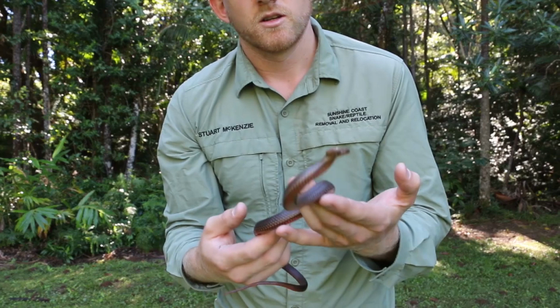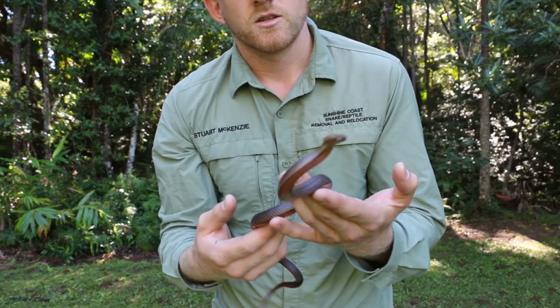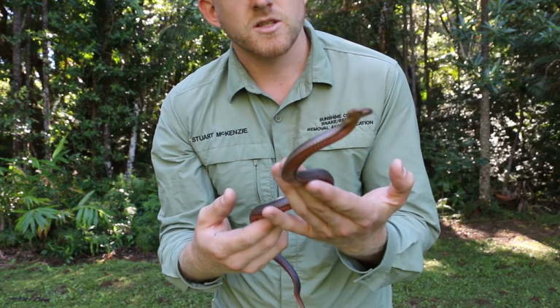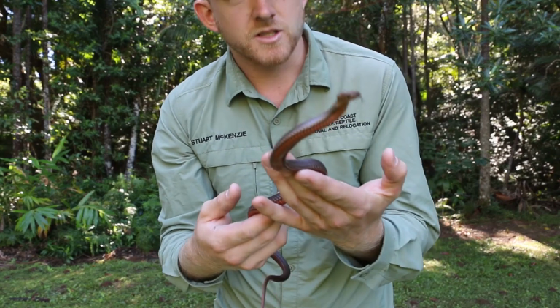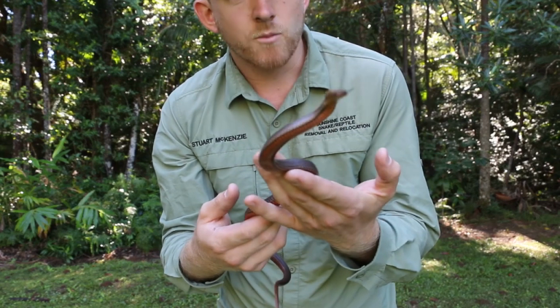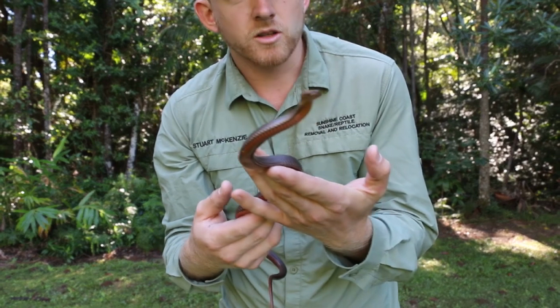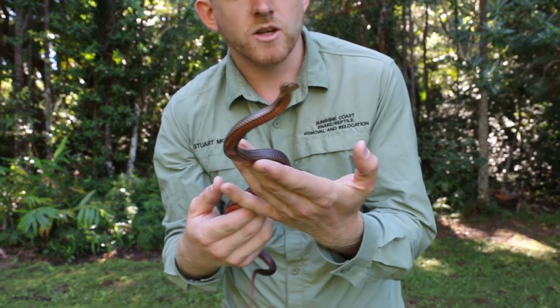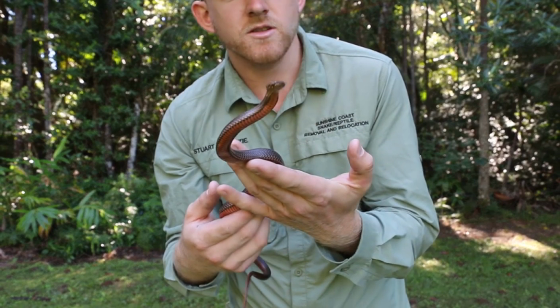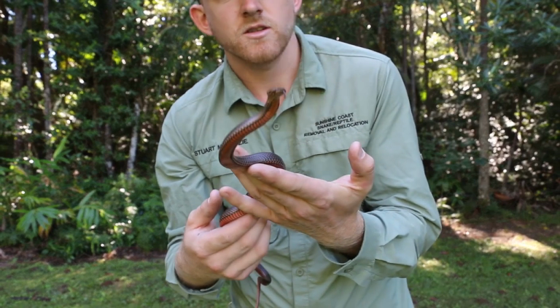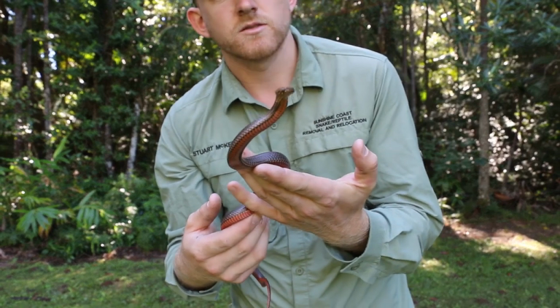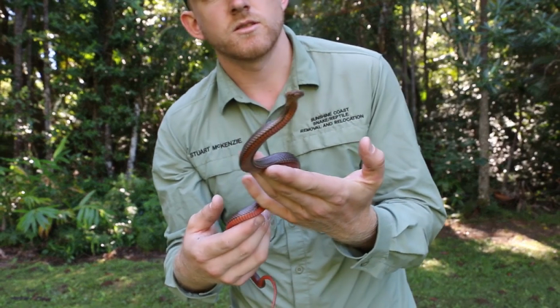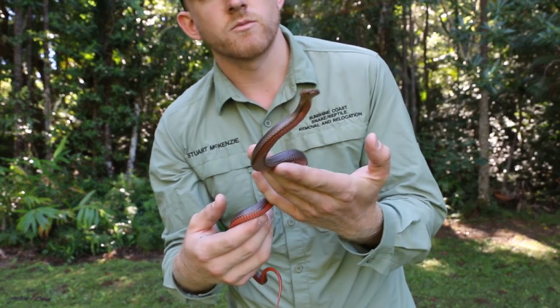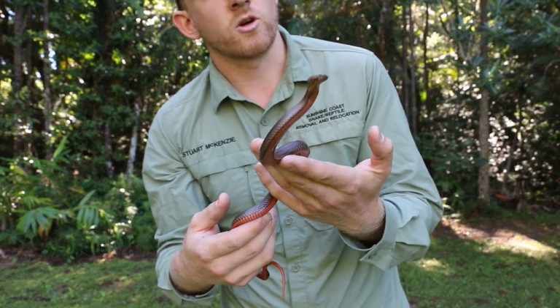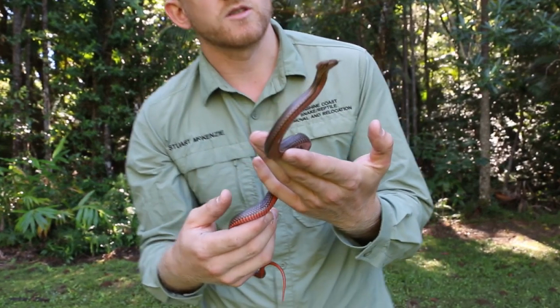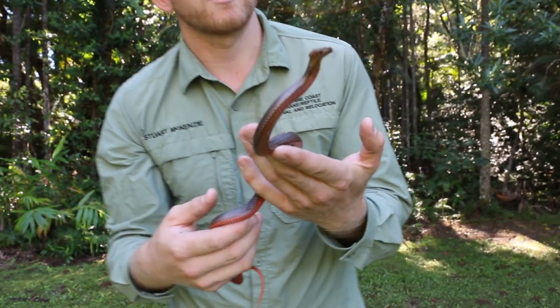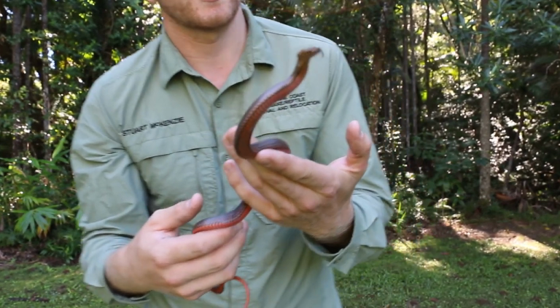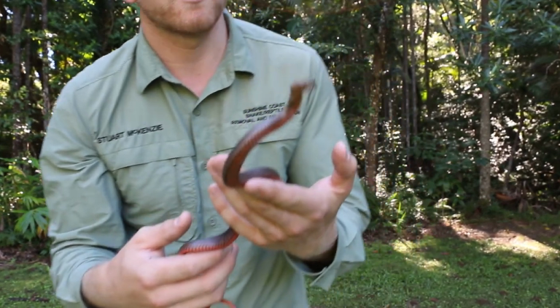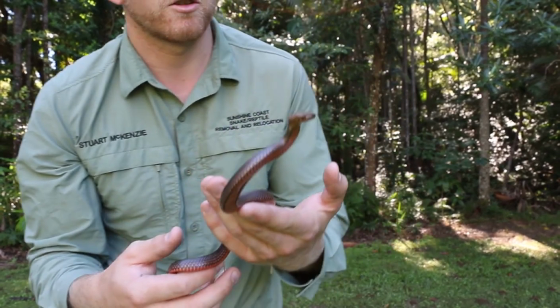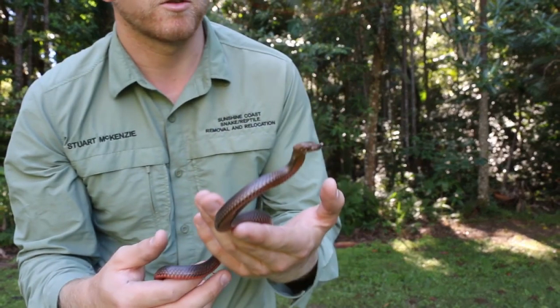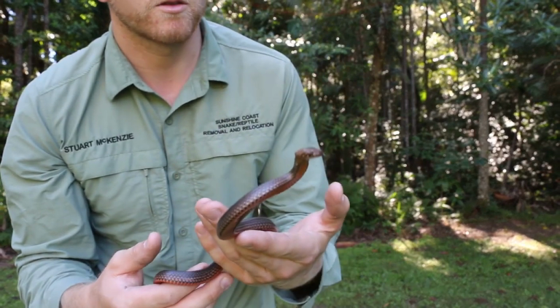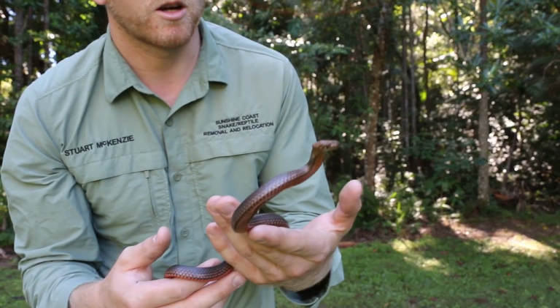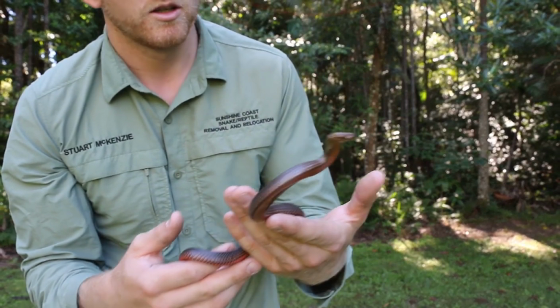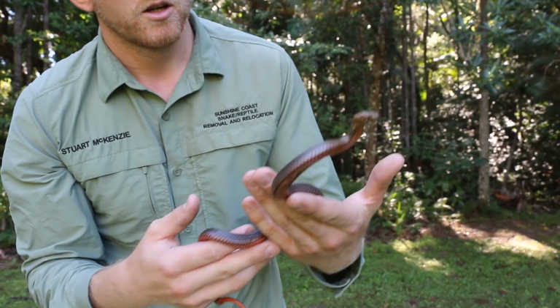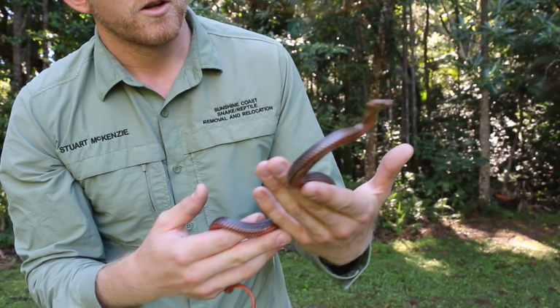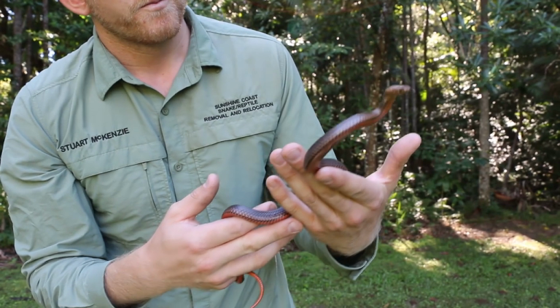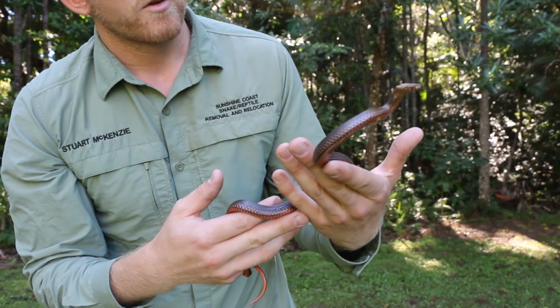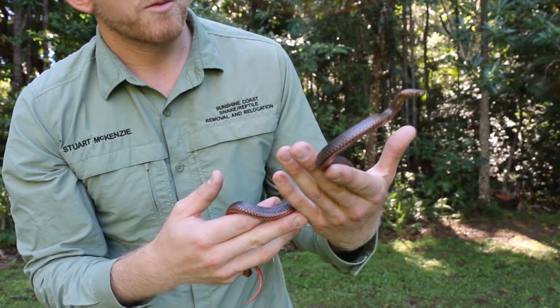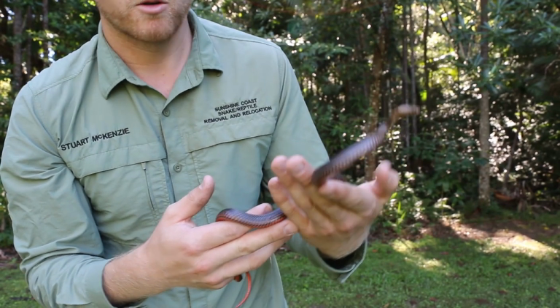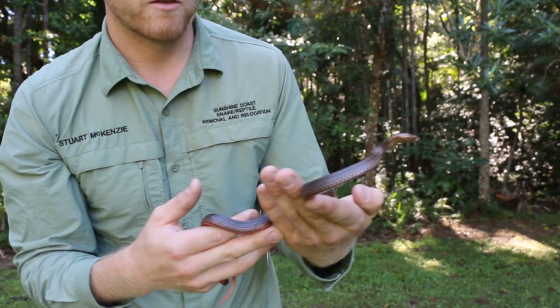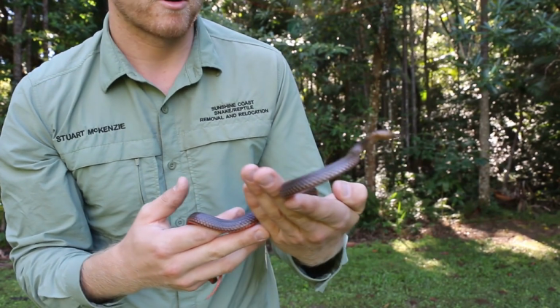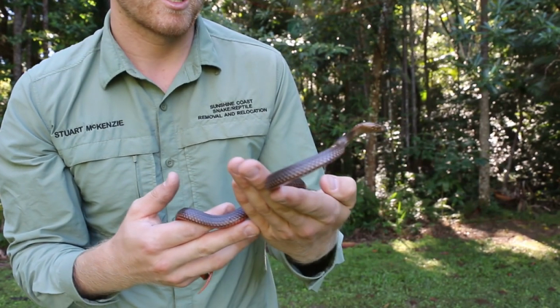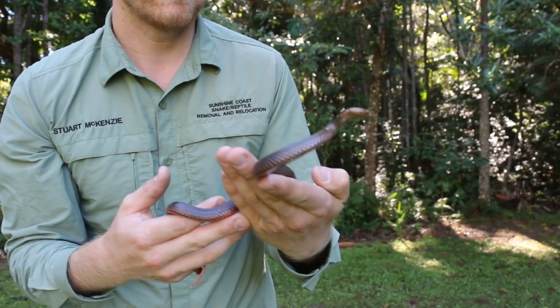These guys are mildly venomous, but not considered dangerous to humans. I am still being very careful though.